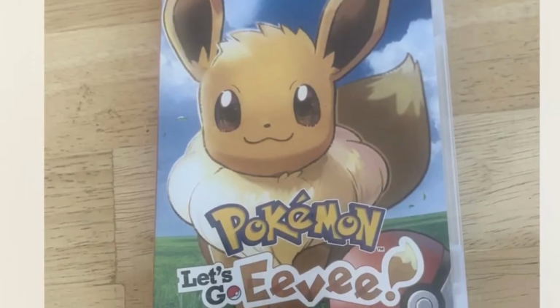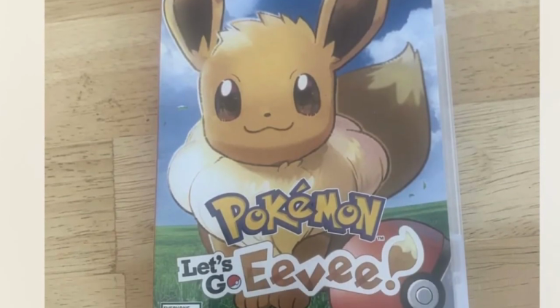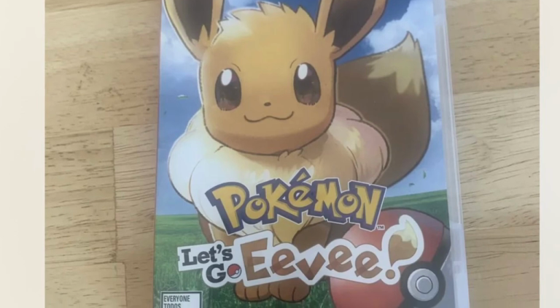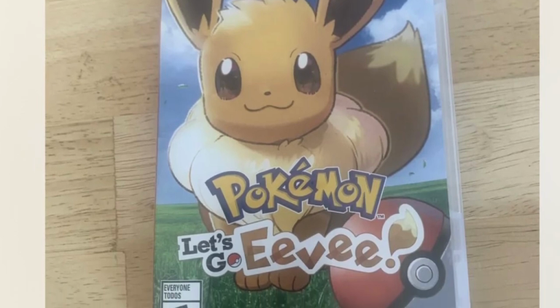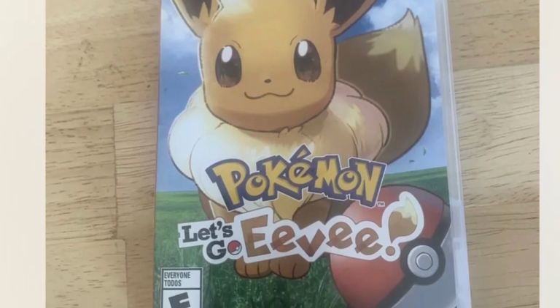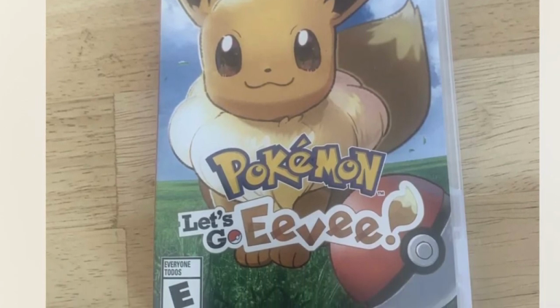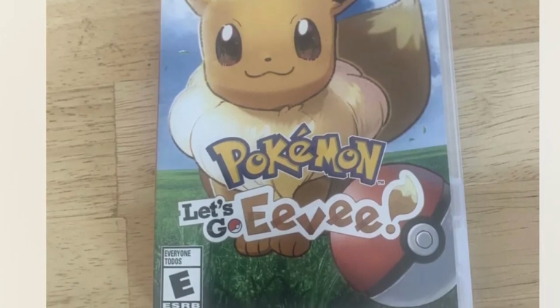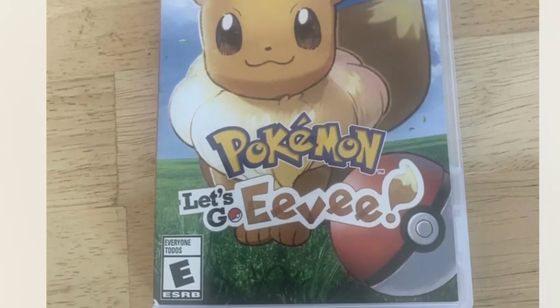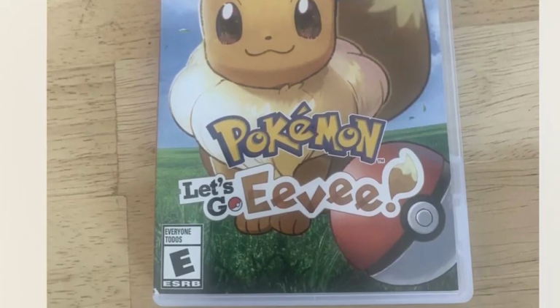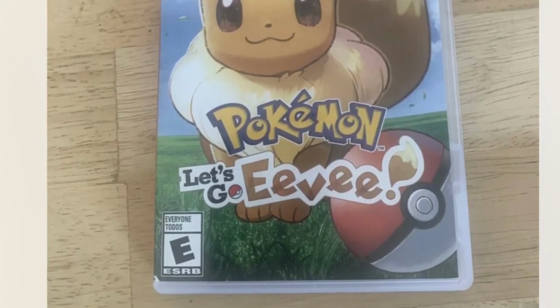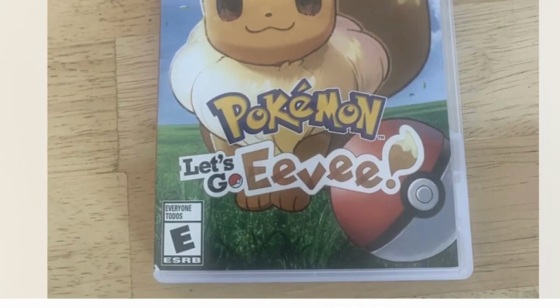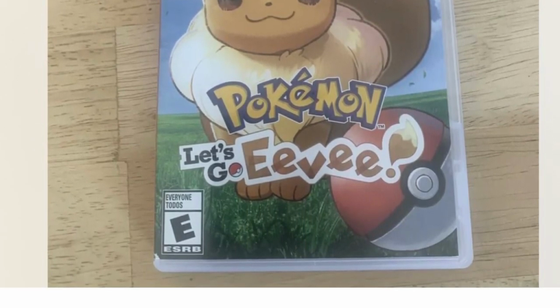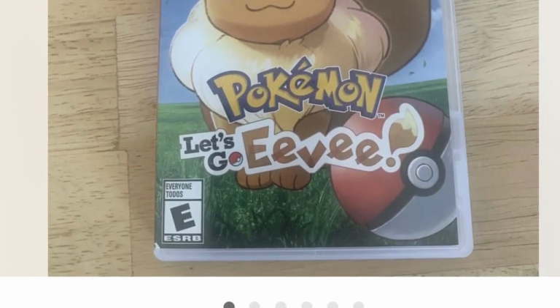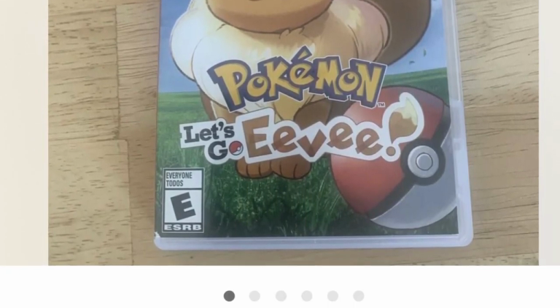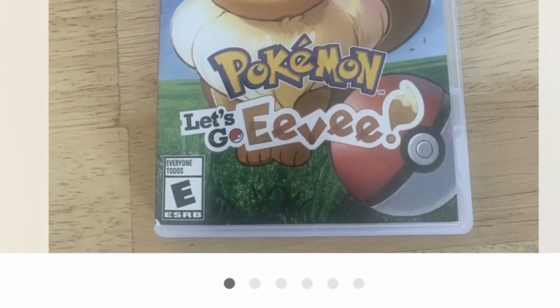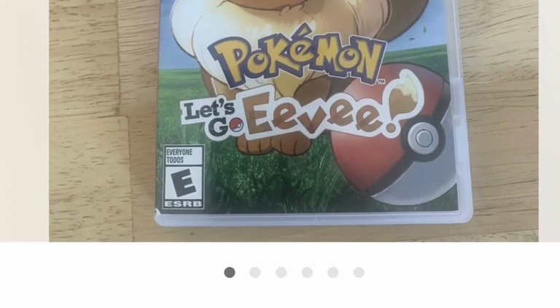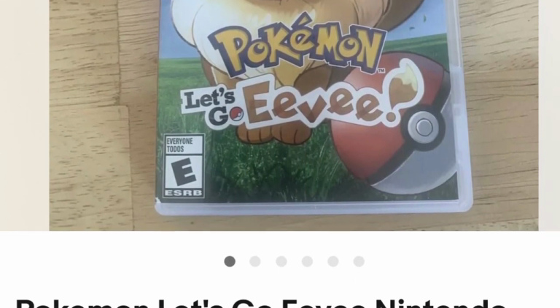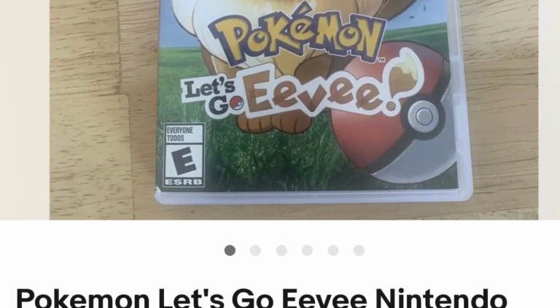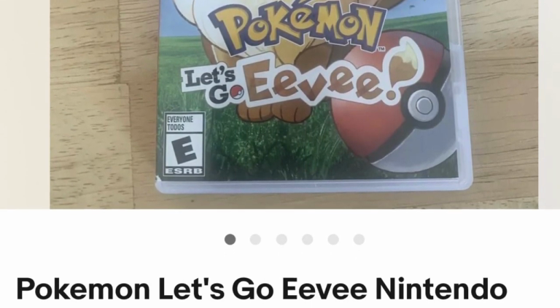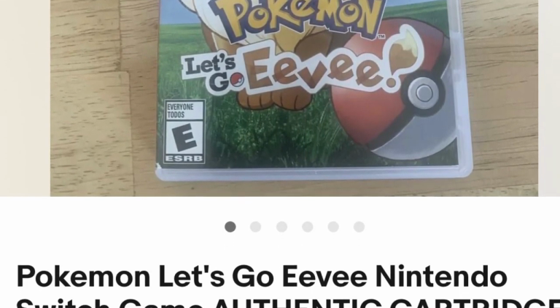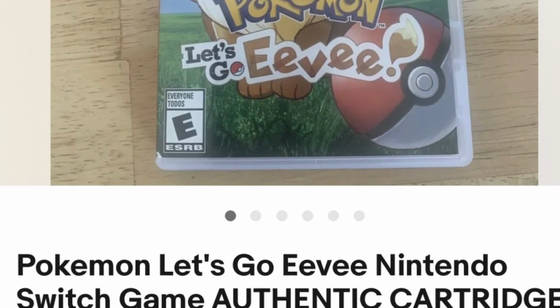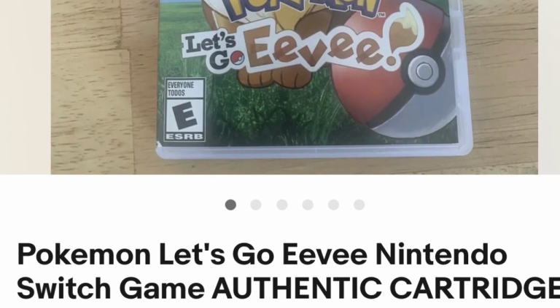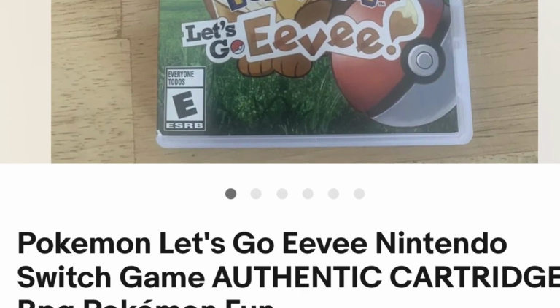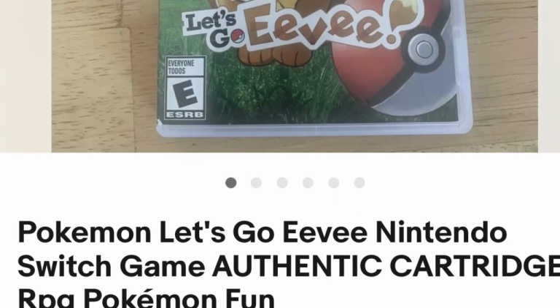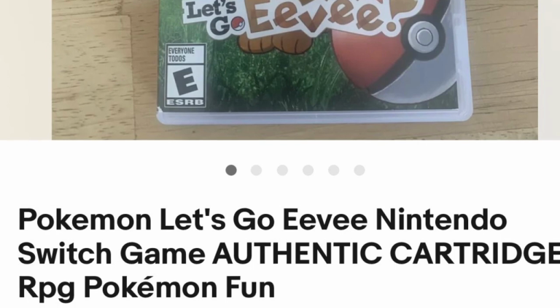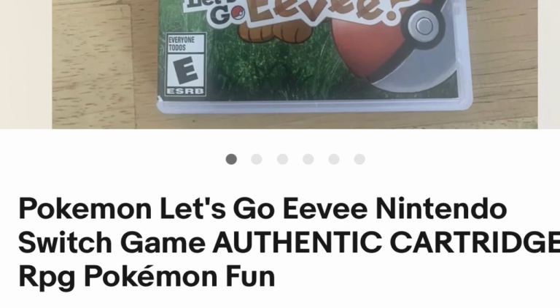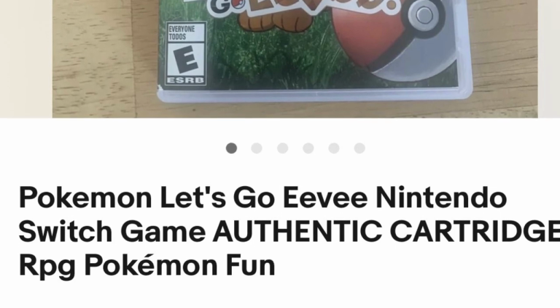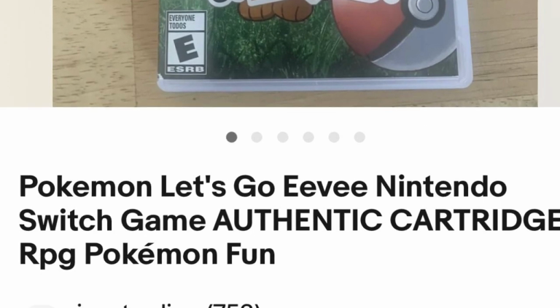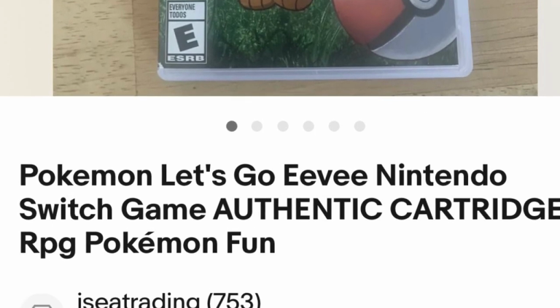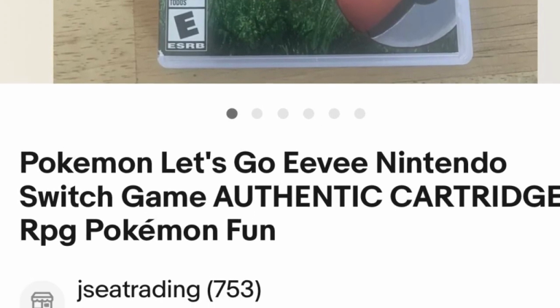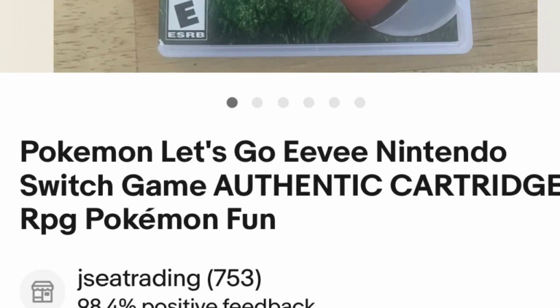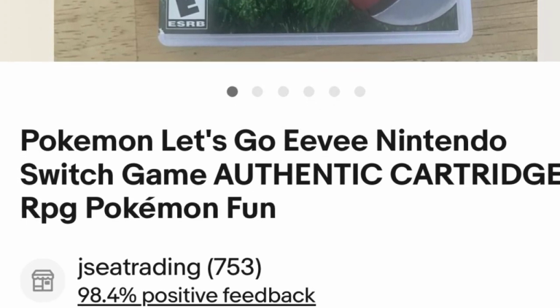We paid $5 for this Let's Go Eevee for Nintendo Switch and it sold for $38 plus free shipping.